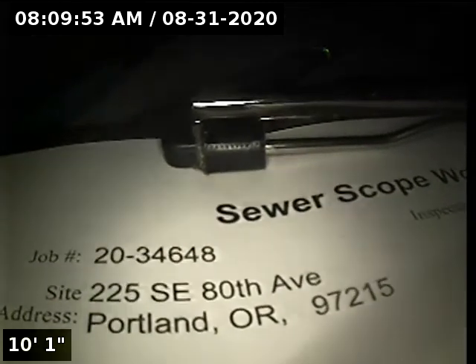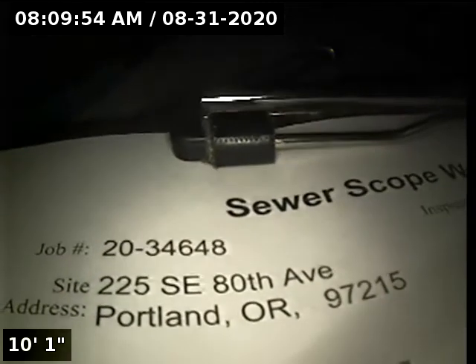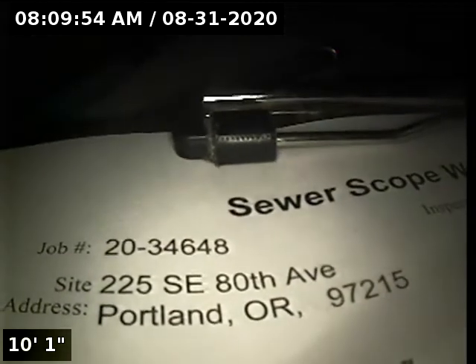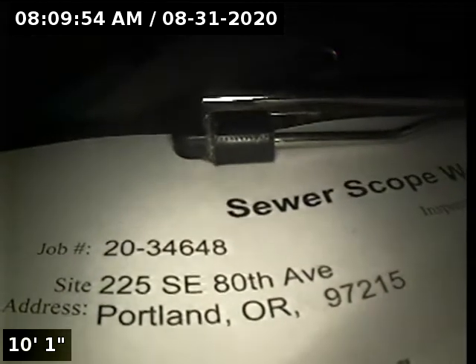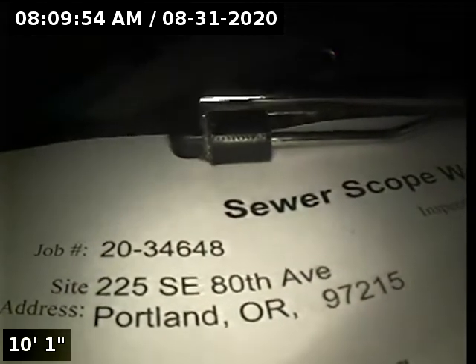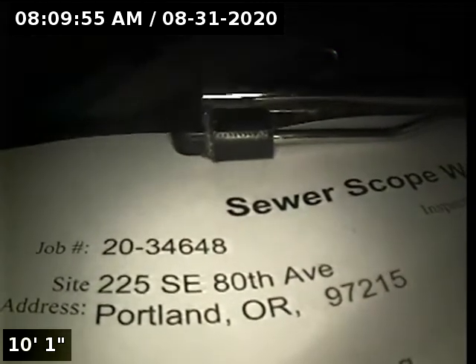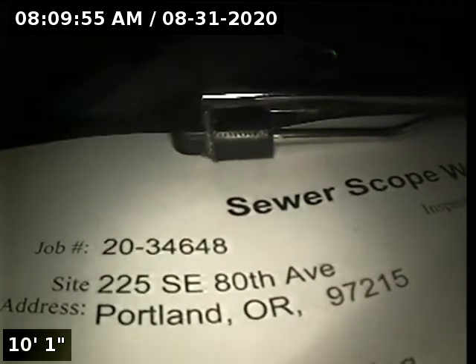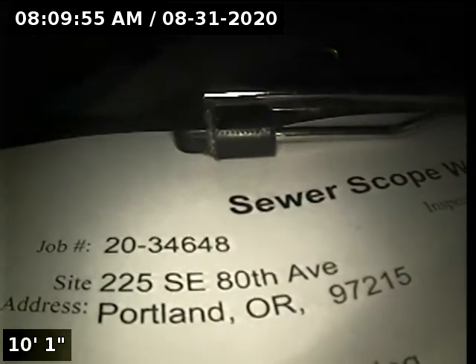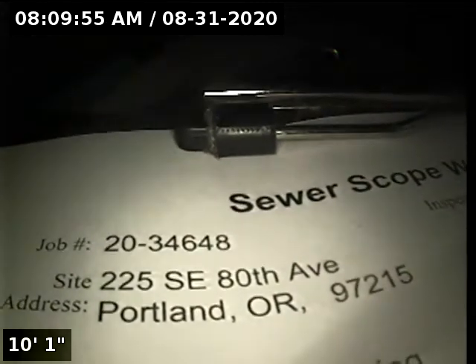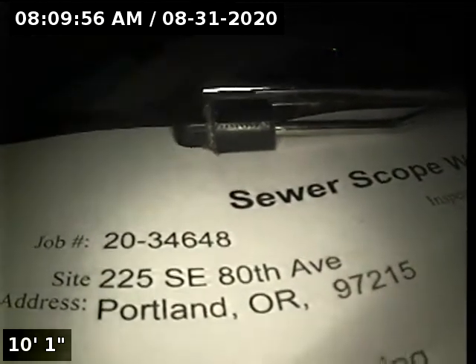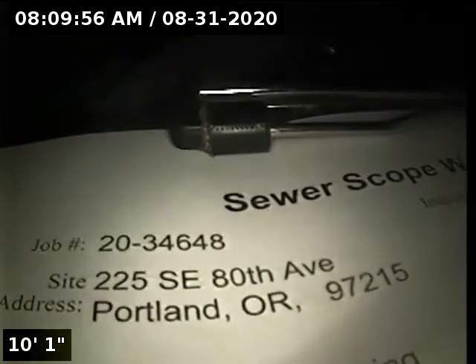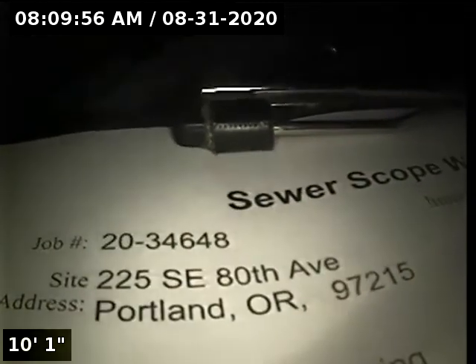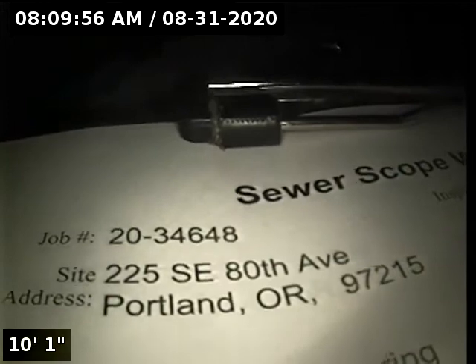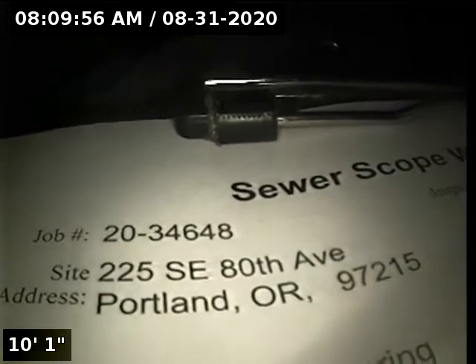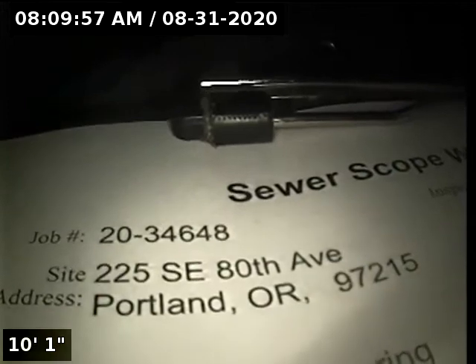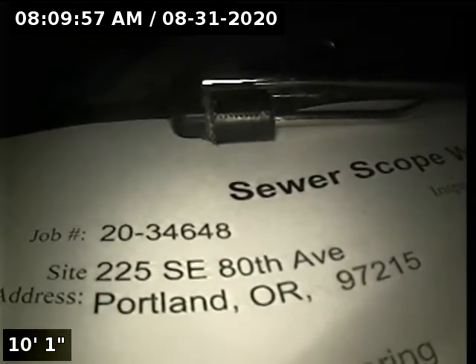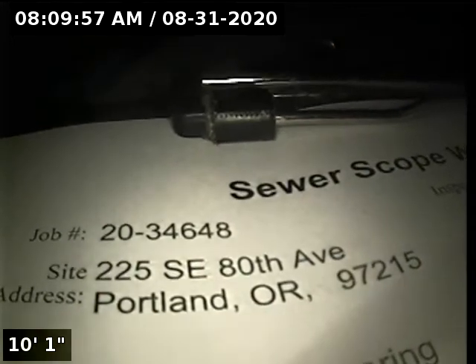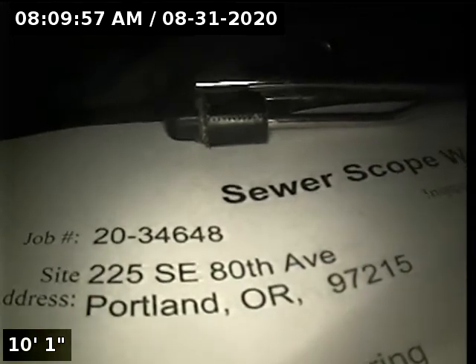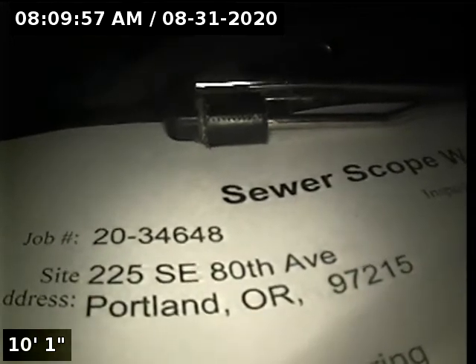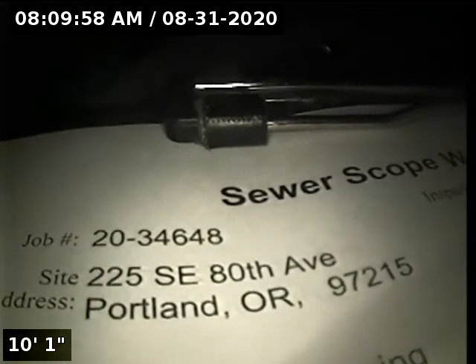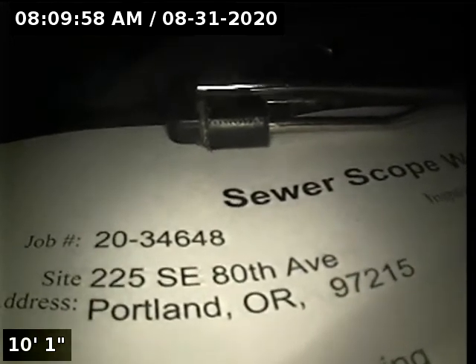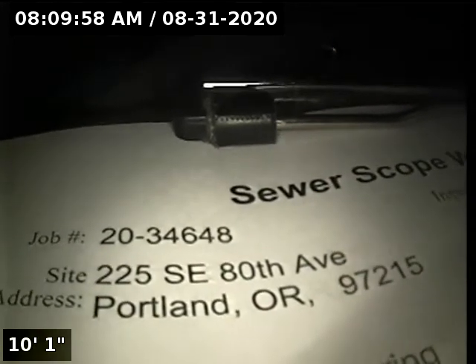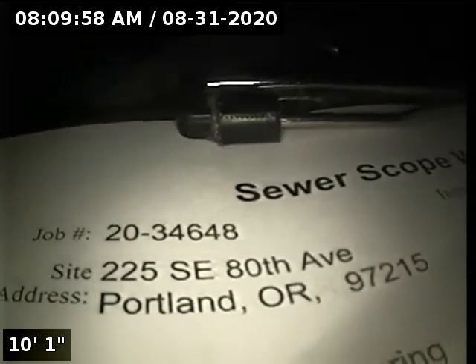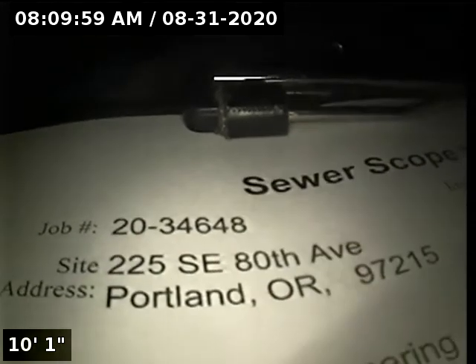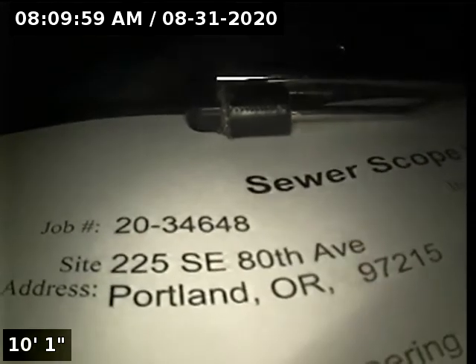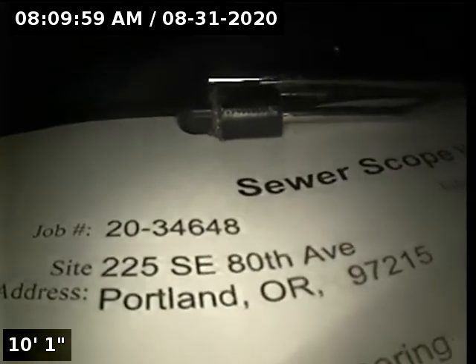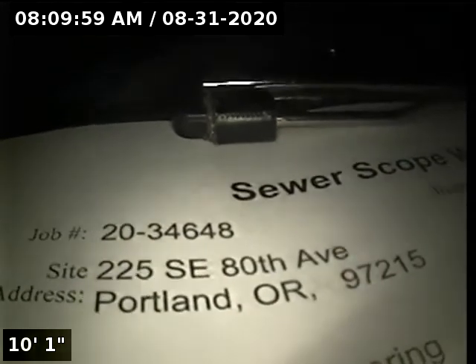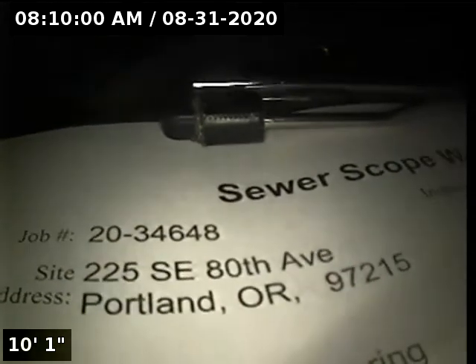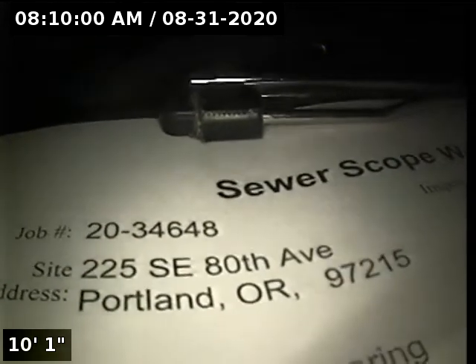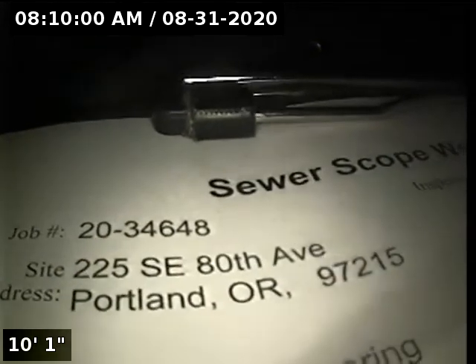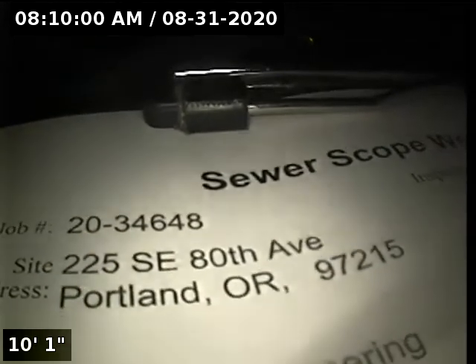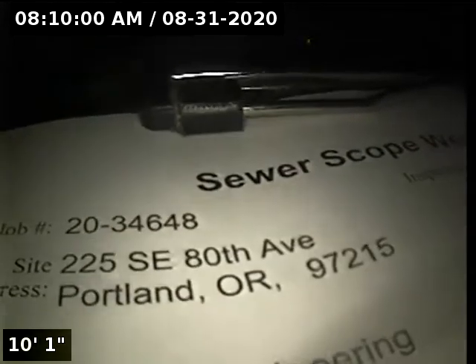Hi, this is Ryan with Alpha Environmental. We're at property address 225 Southeast 80th Avenue in Portland, here for a sewer inspection.